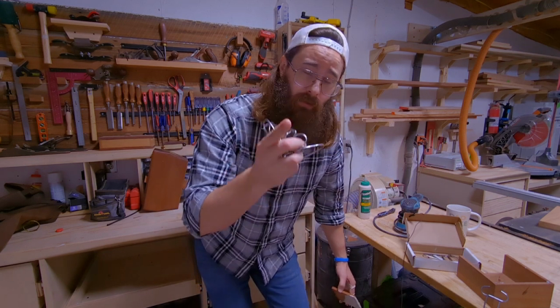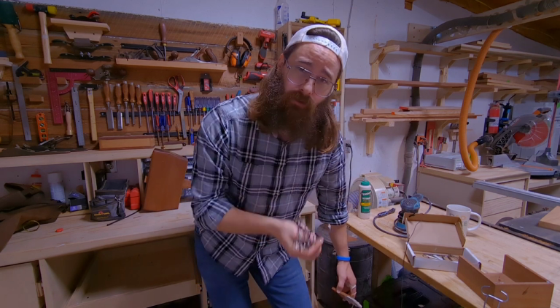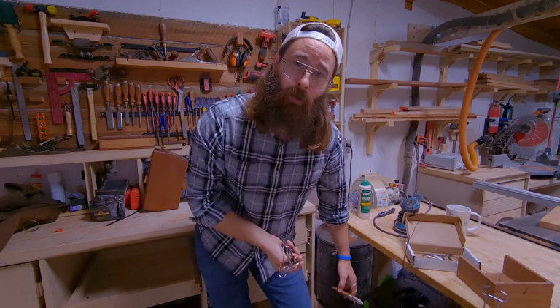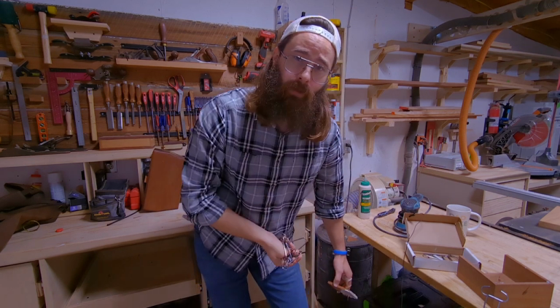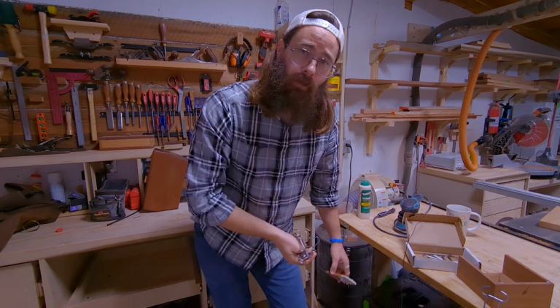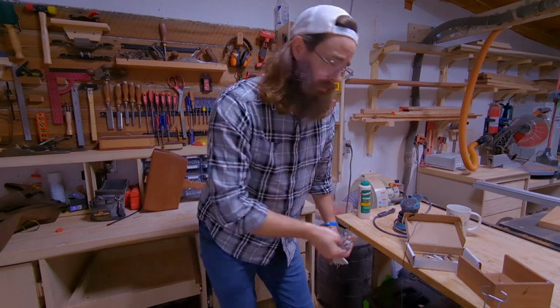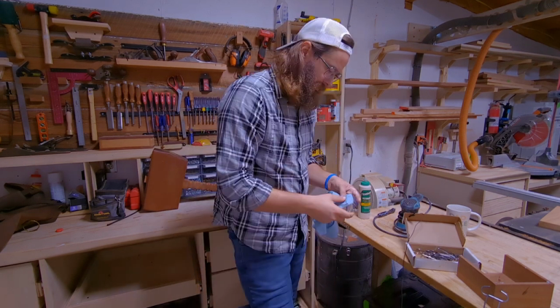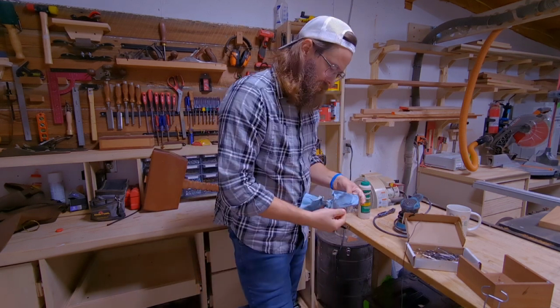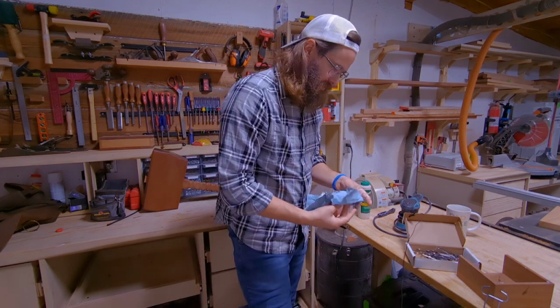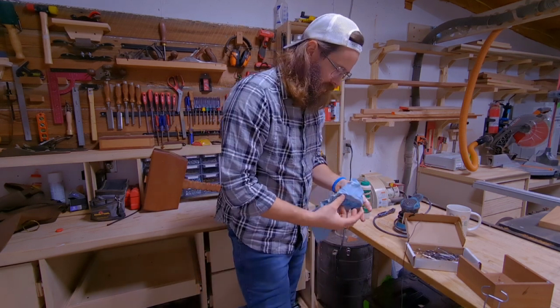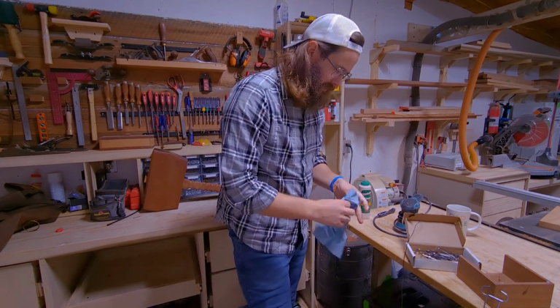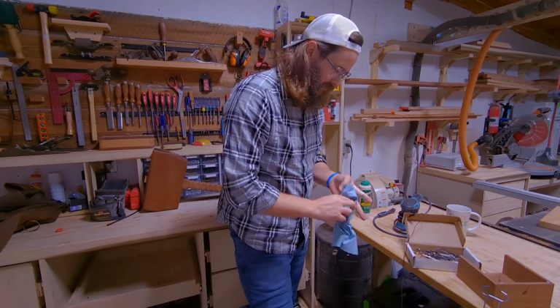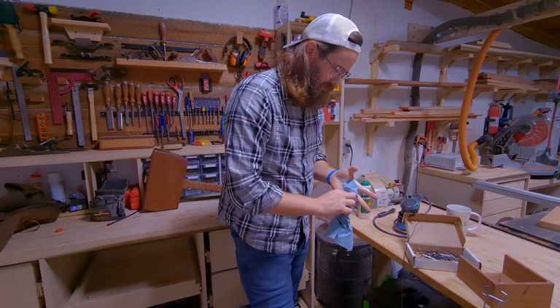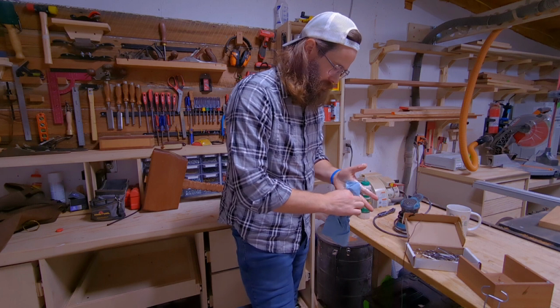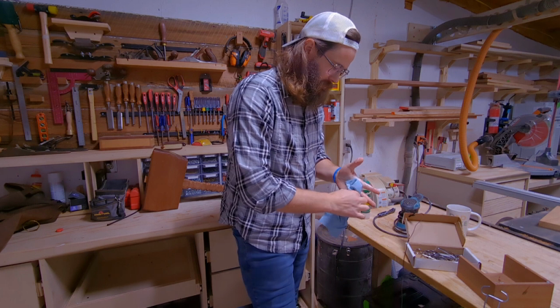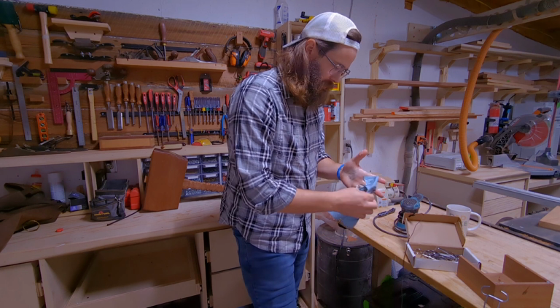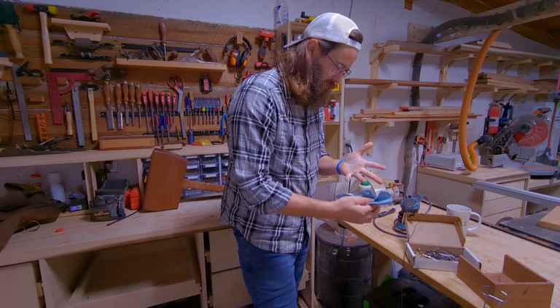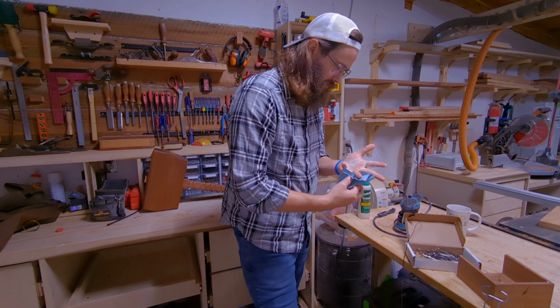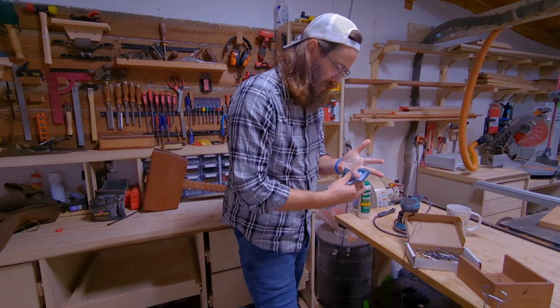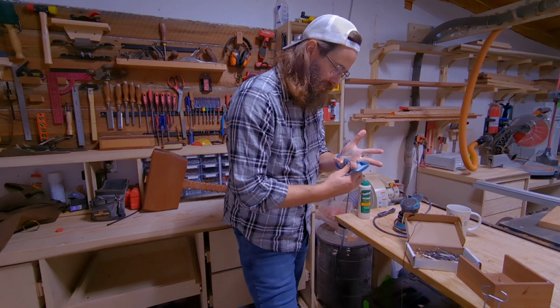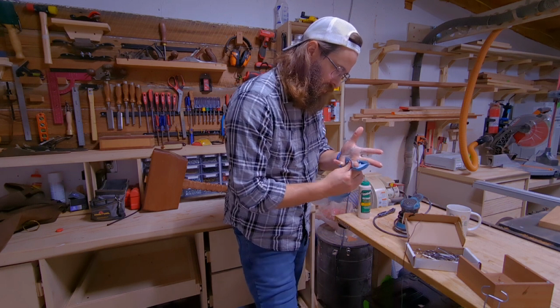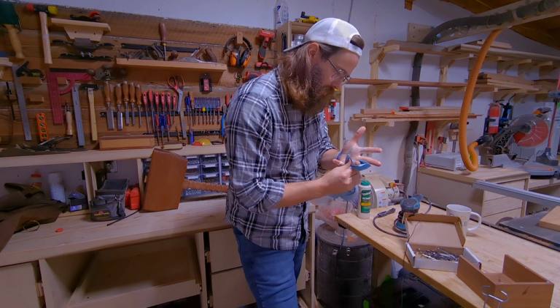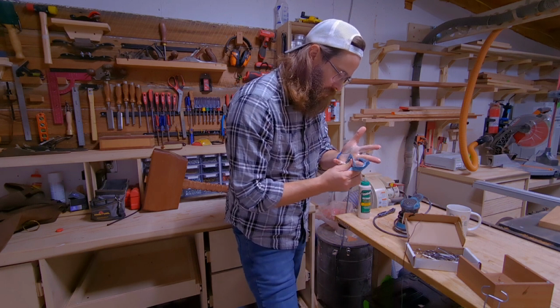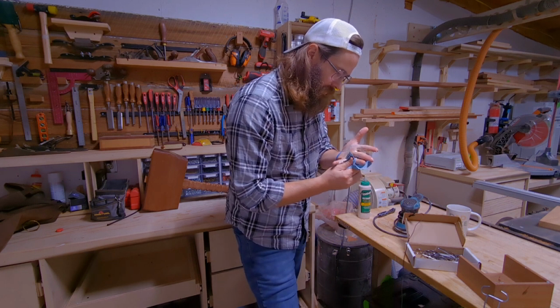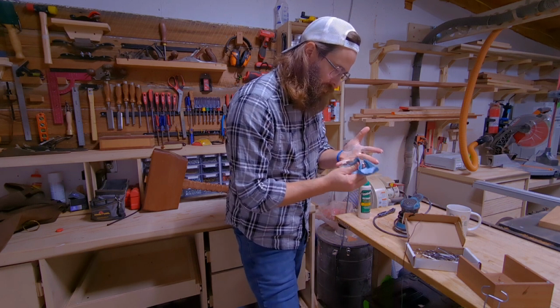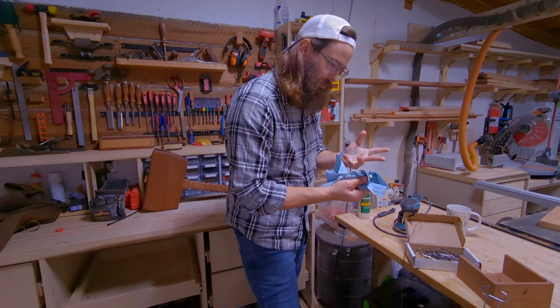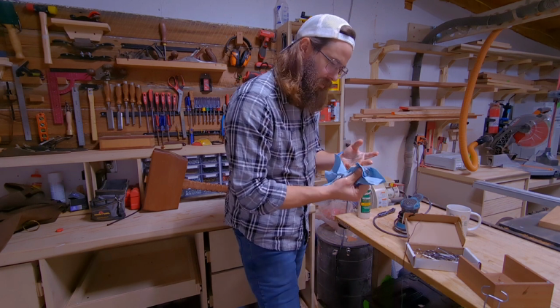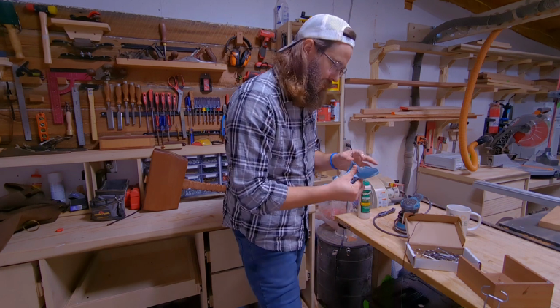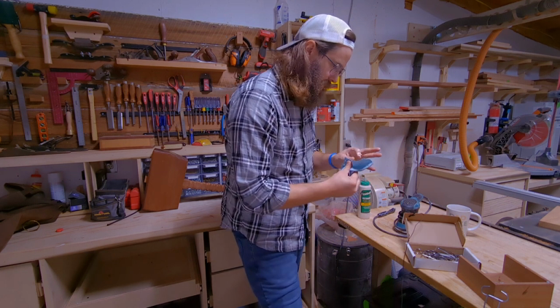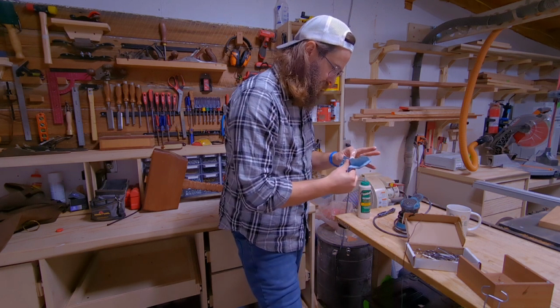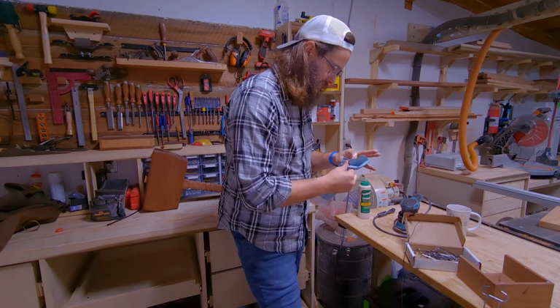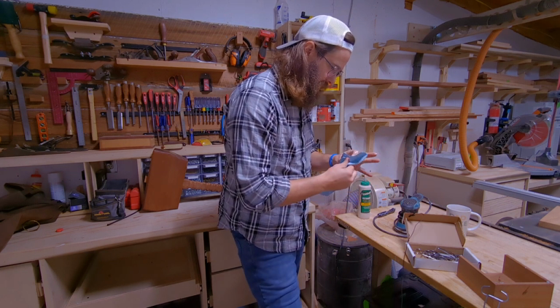Colin's clamps — get them, they really do come in handy.